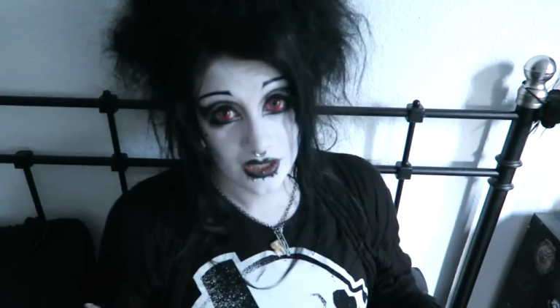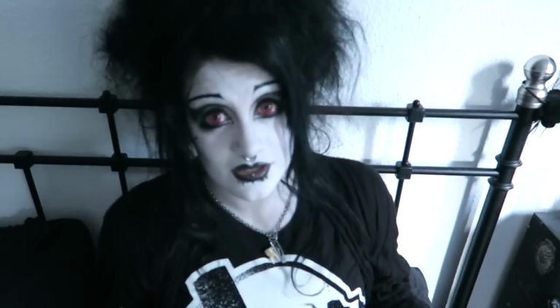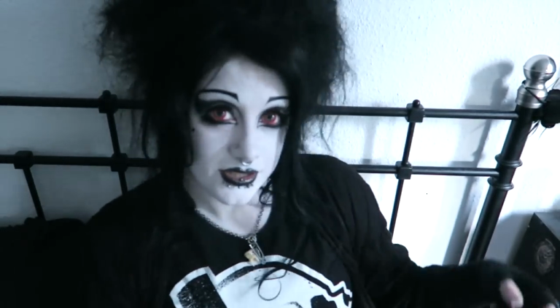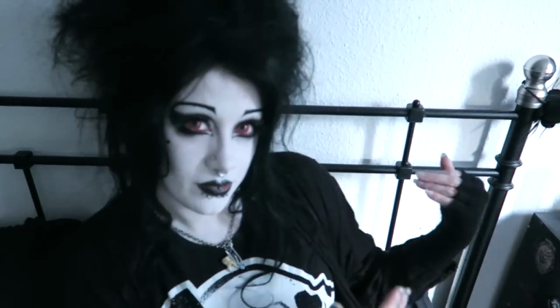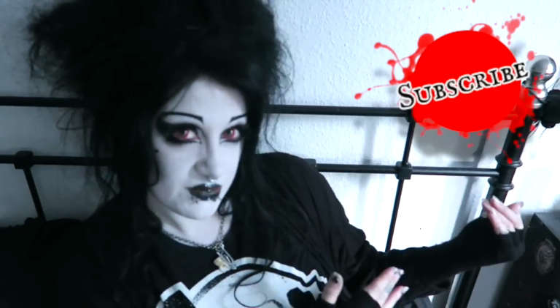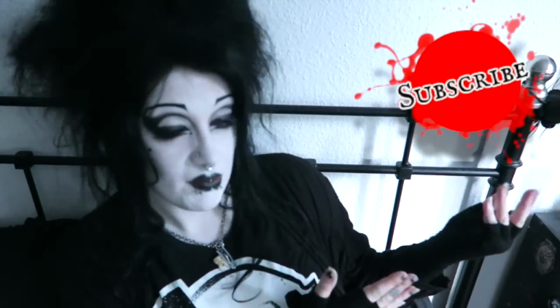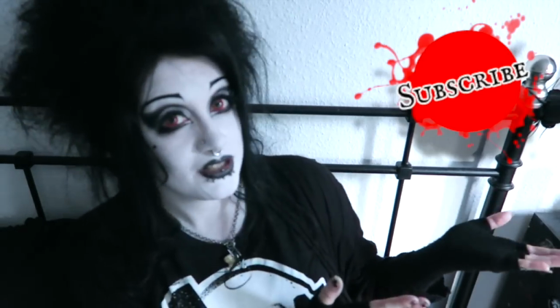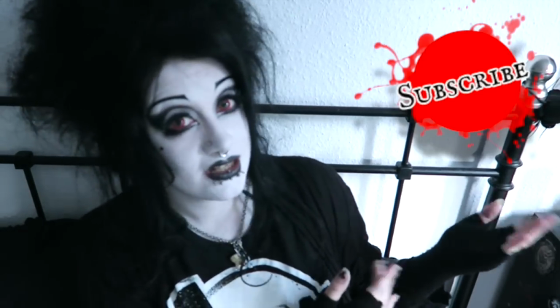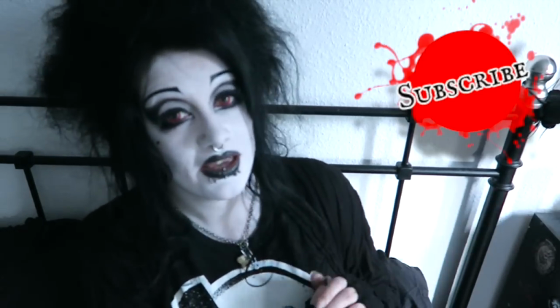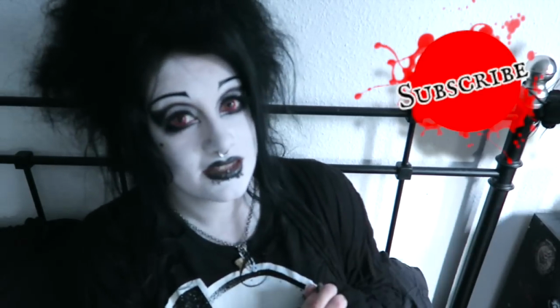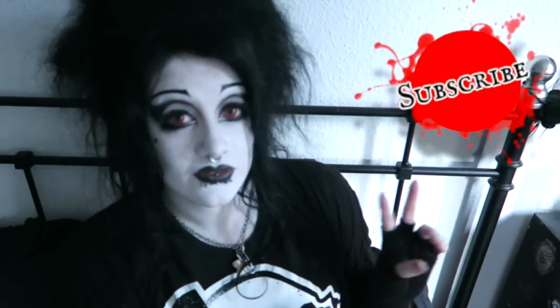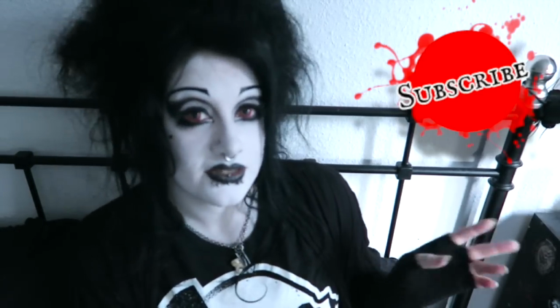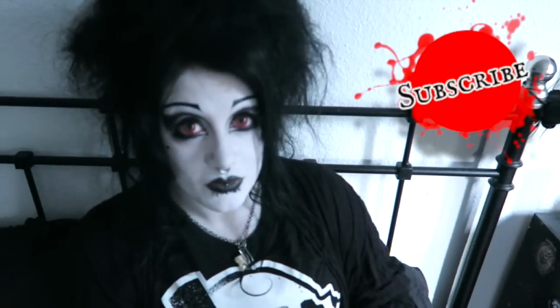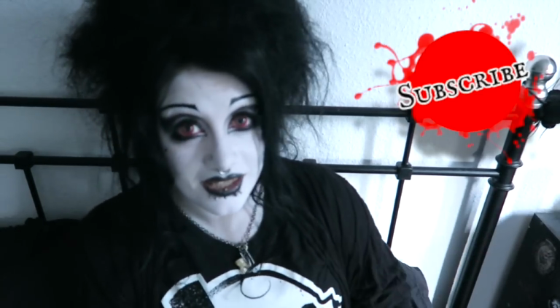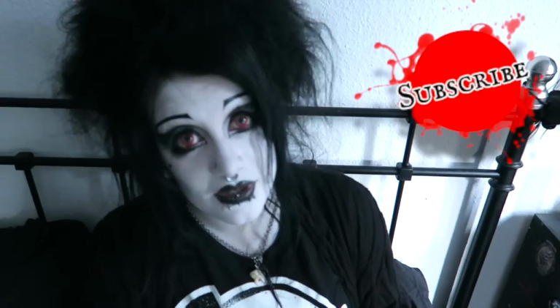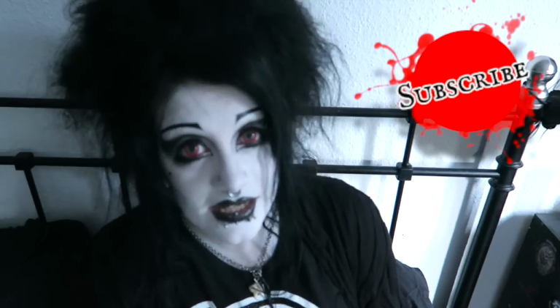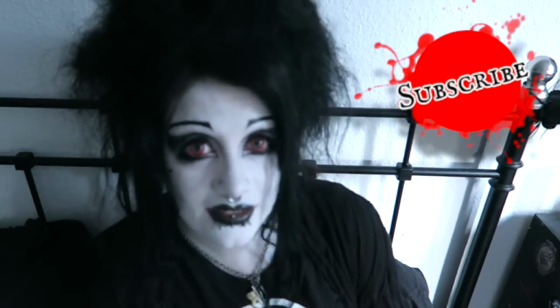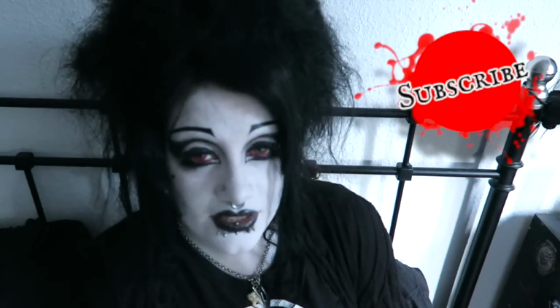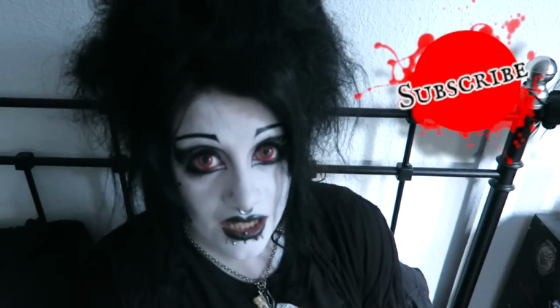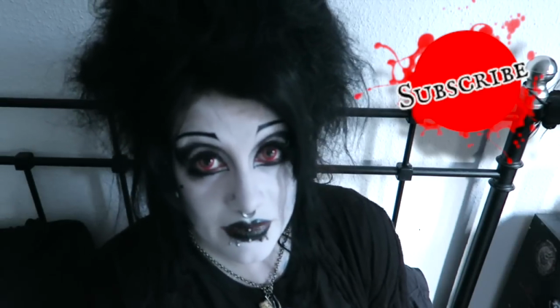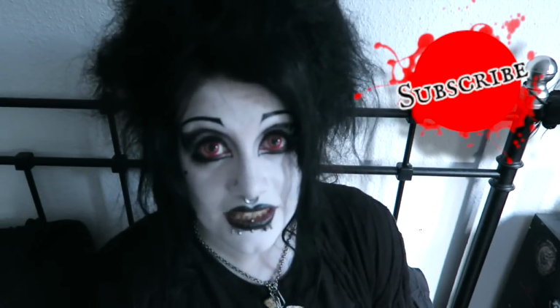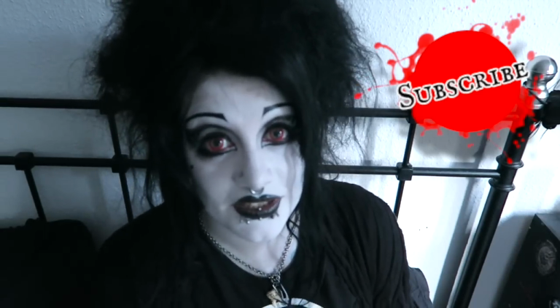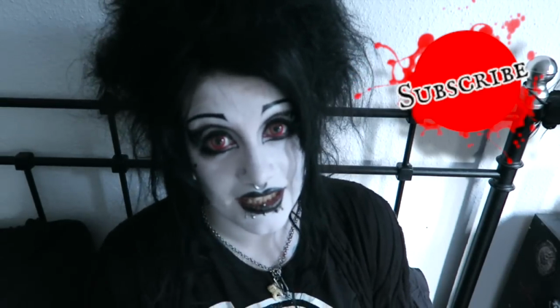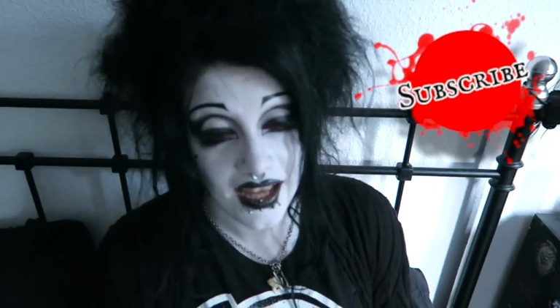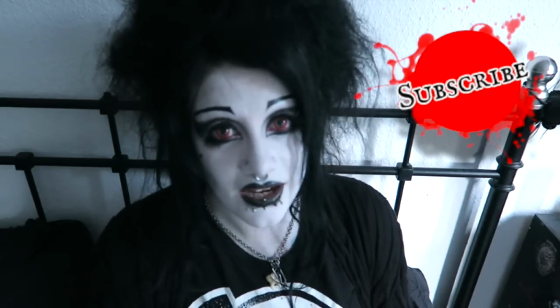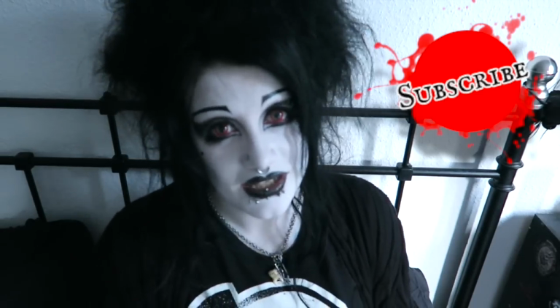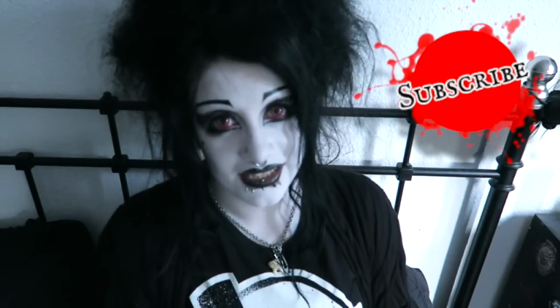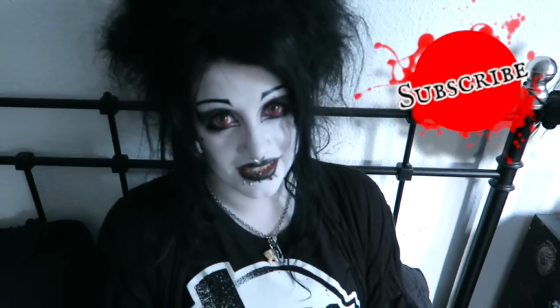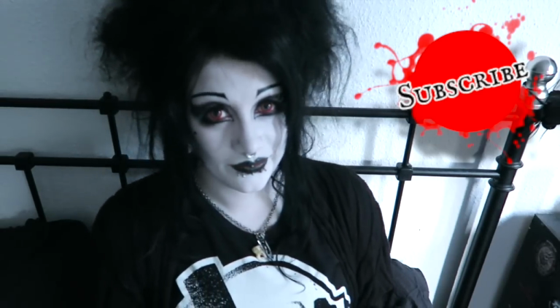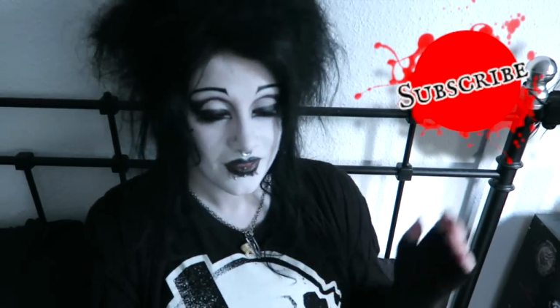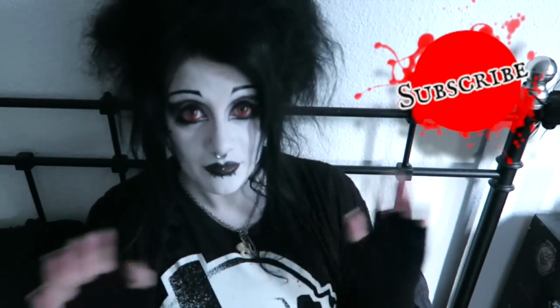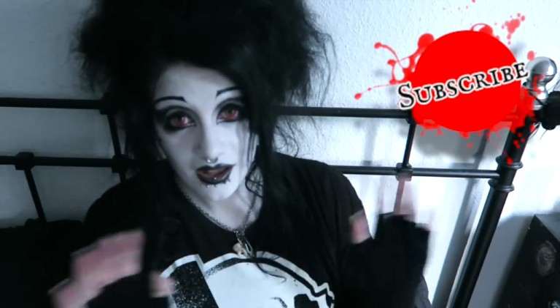If you have yet to do so, please subscribe to my channel — I make at least two videos every week. Take care of yourselves, be nice to each other, and I will see you next time. Bye!